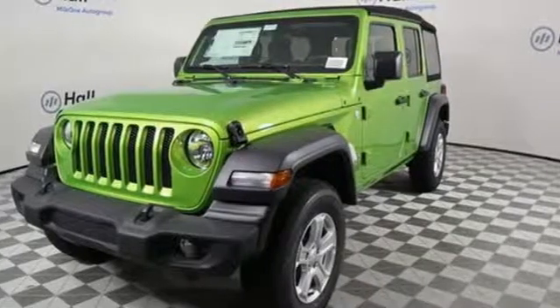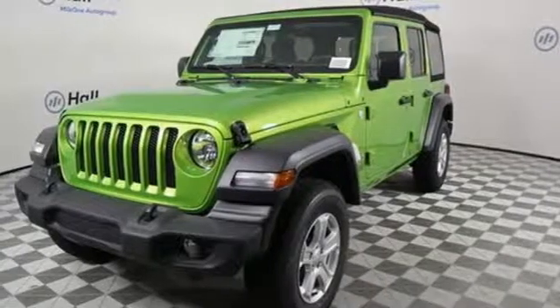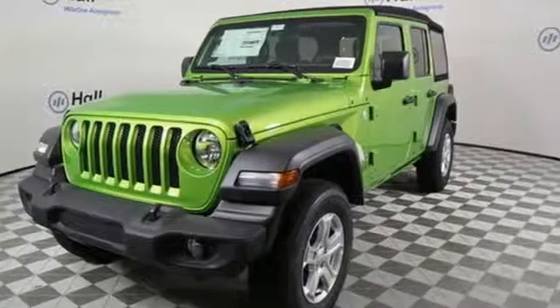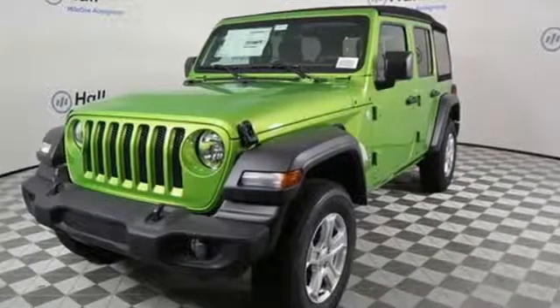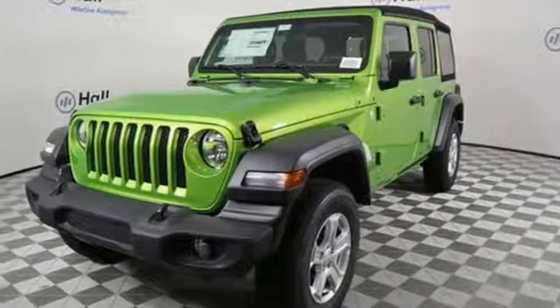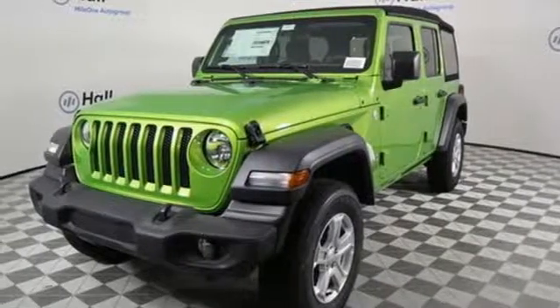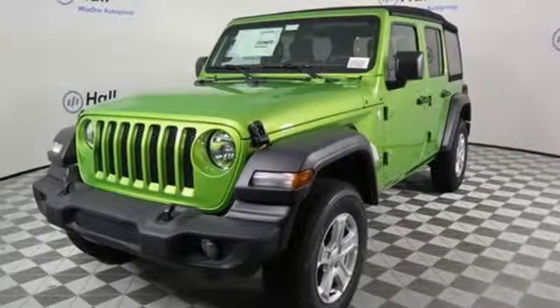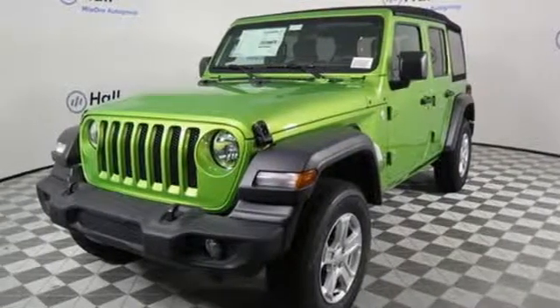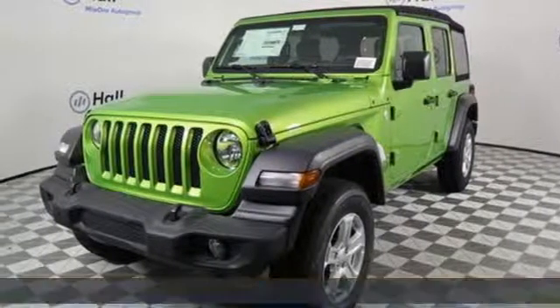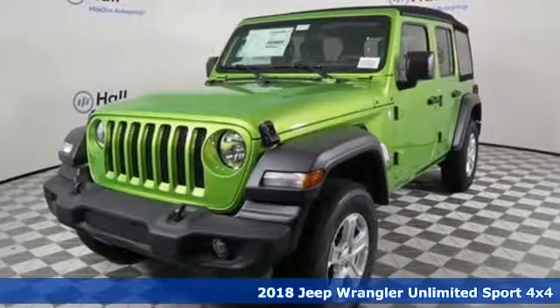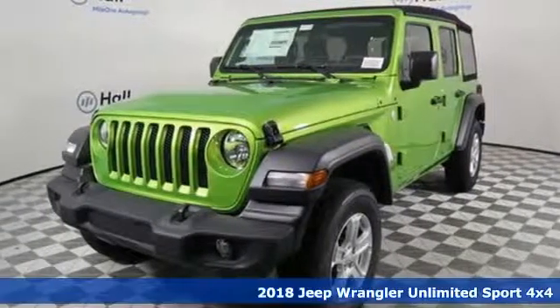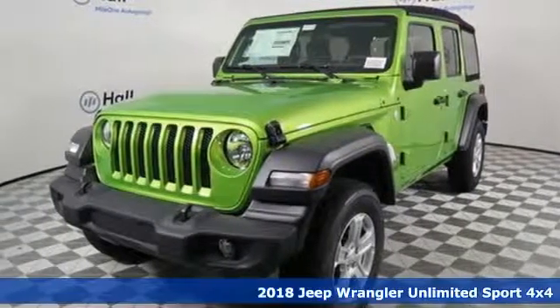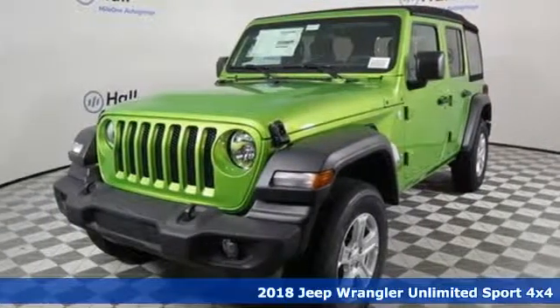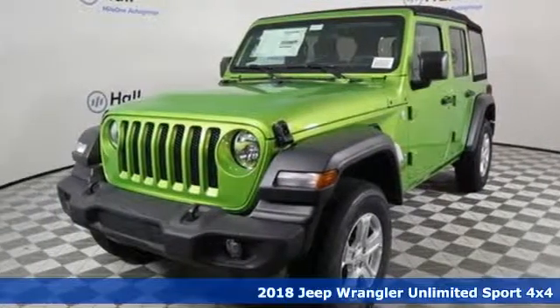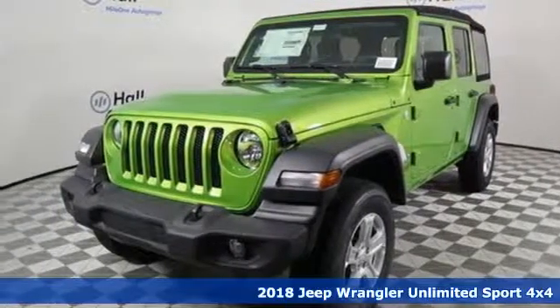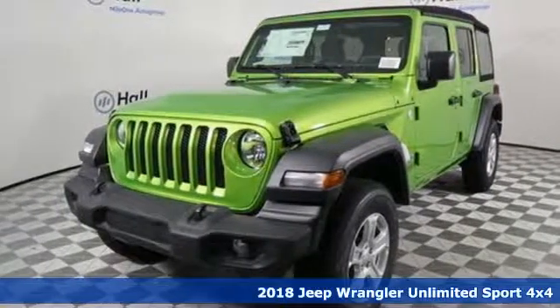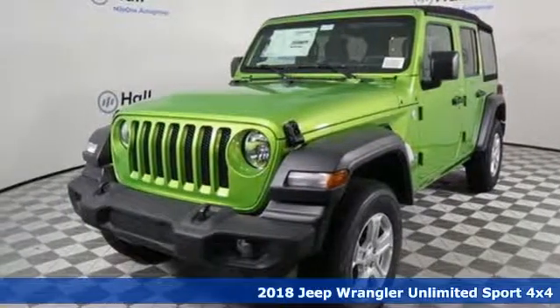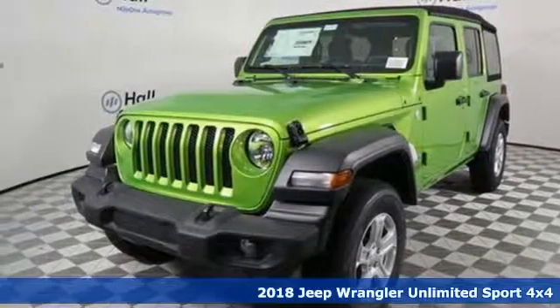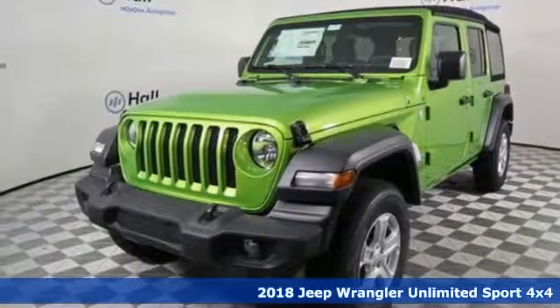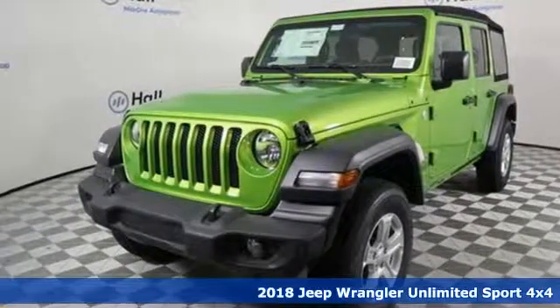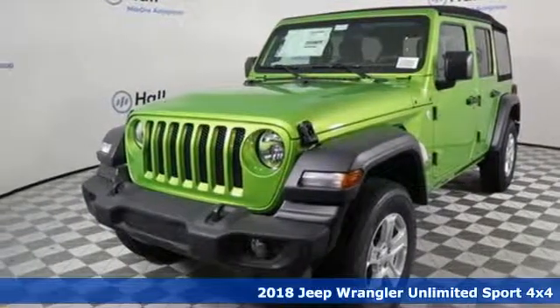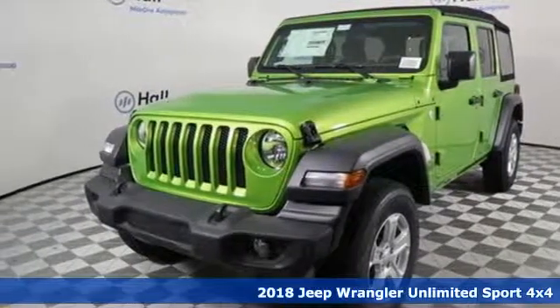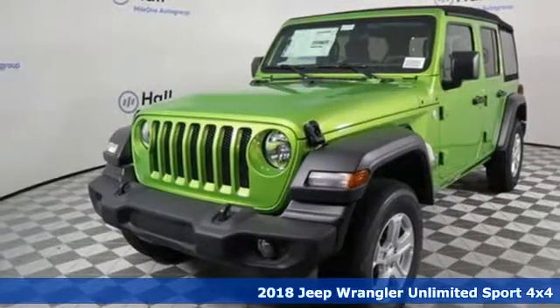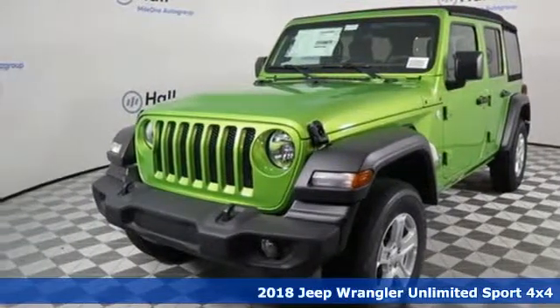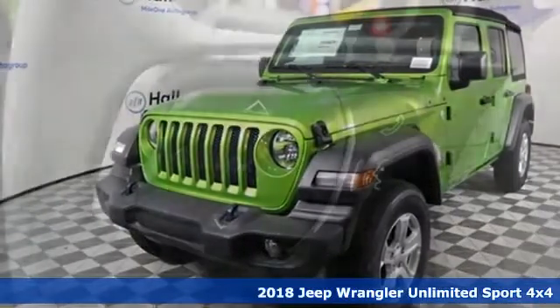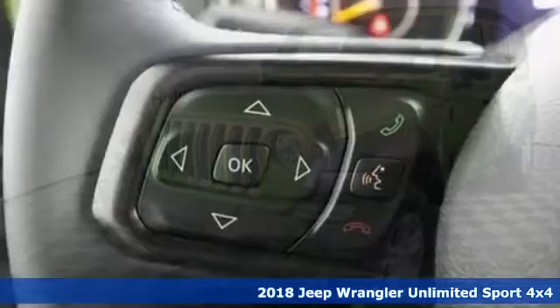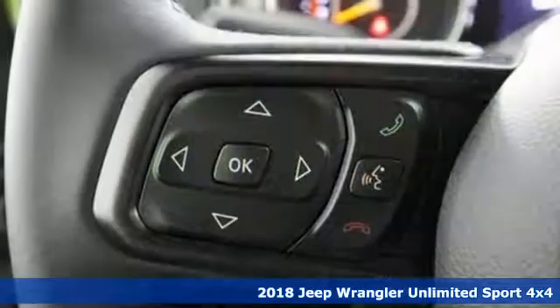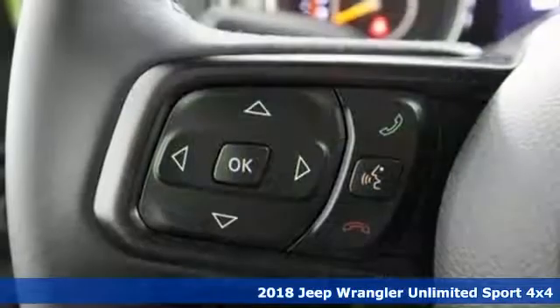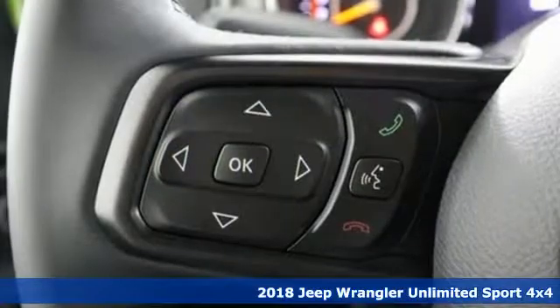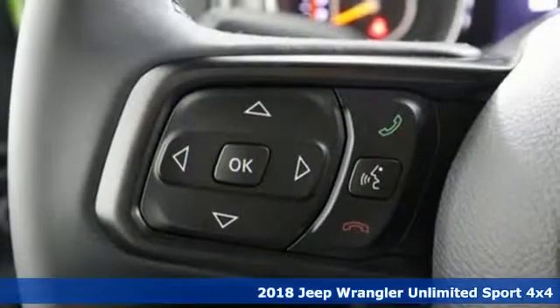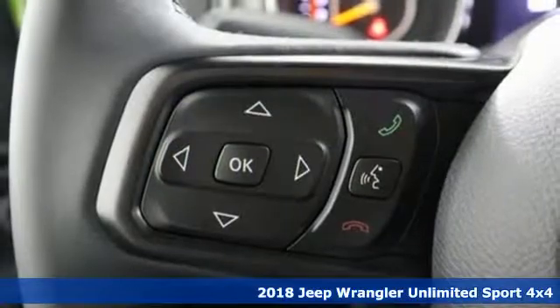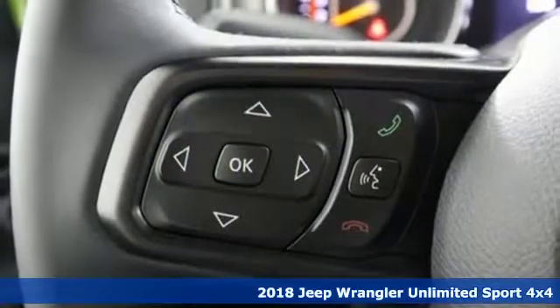It's a new 2018 Jeep Wrangler Unlimited. Experience the Jeep life.